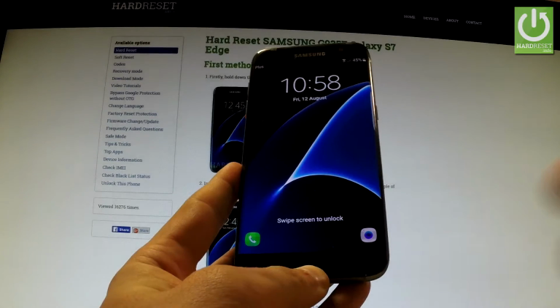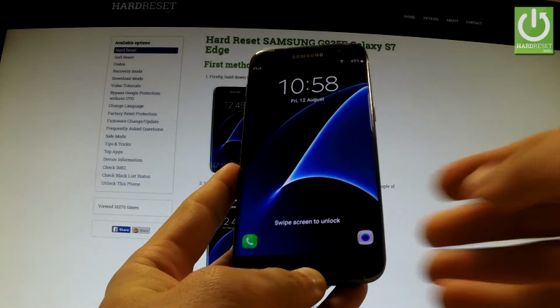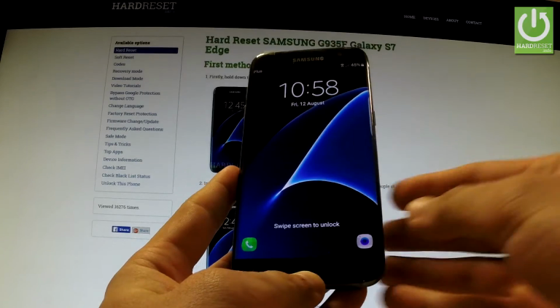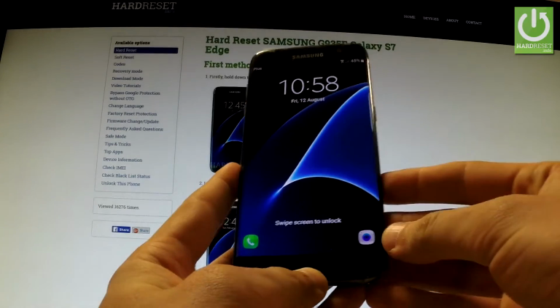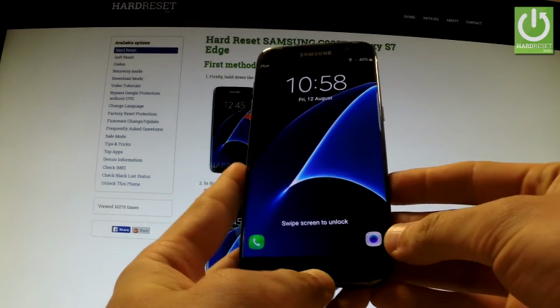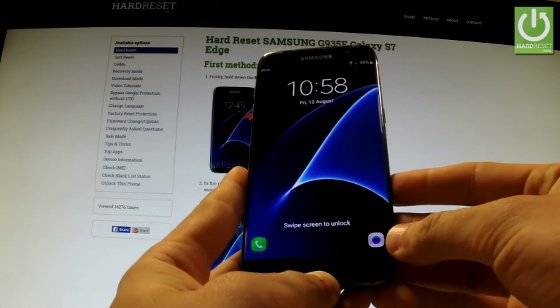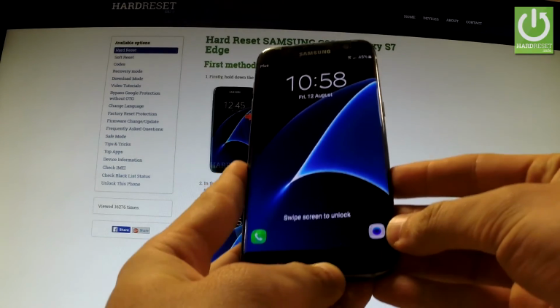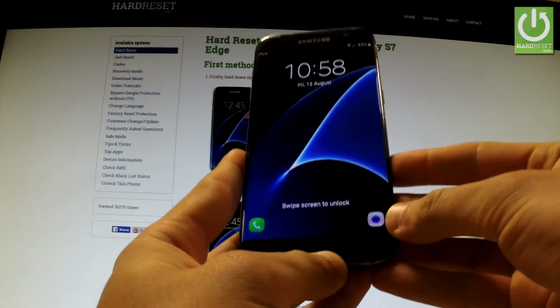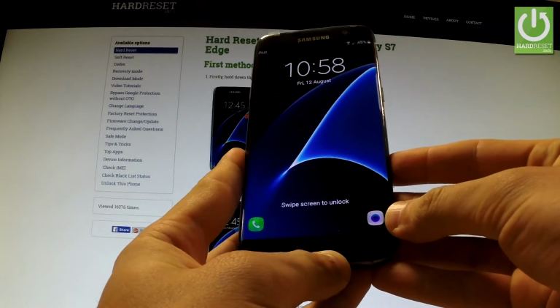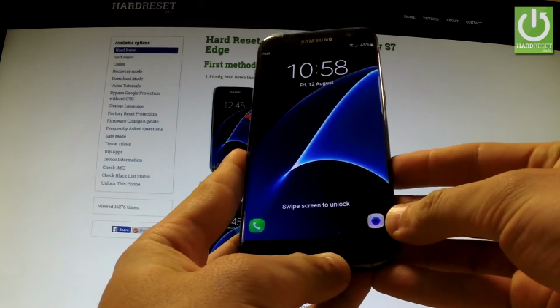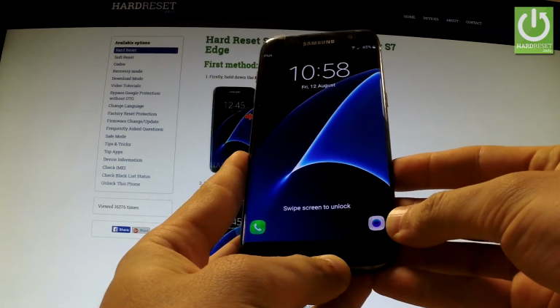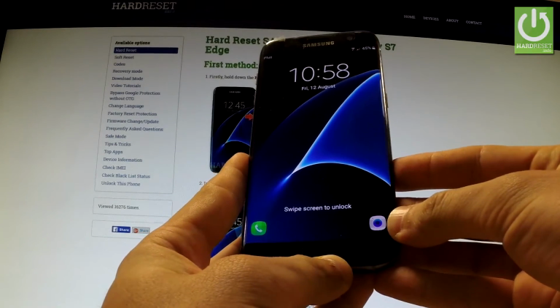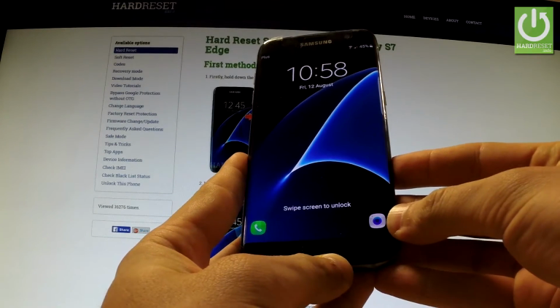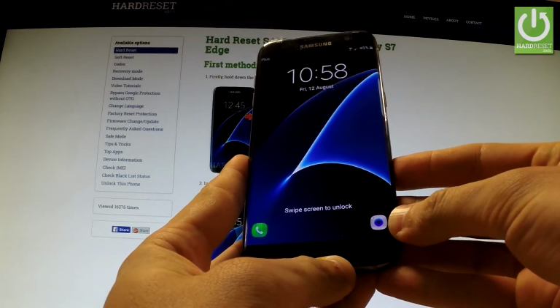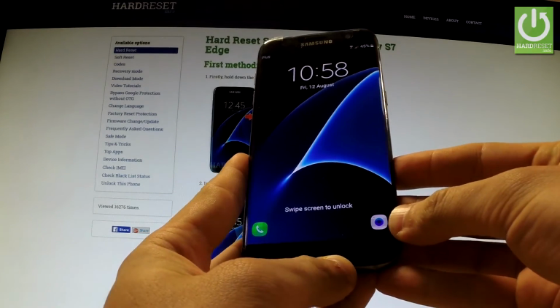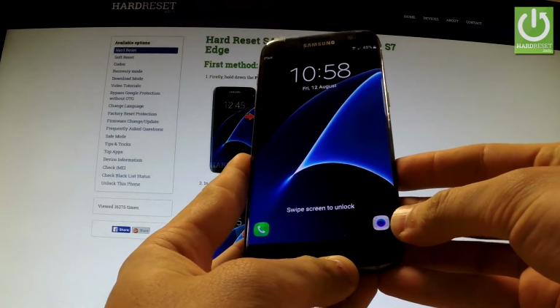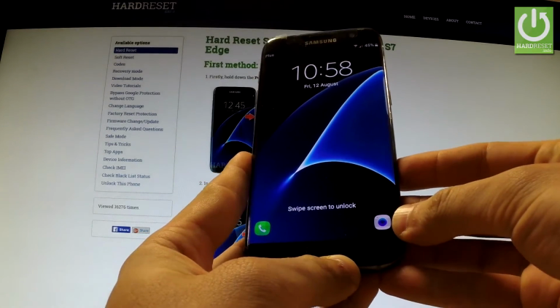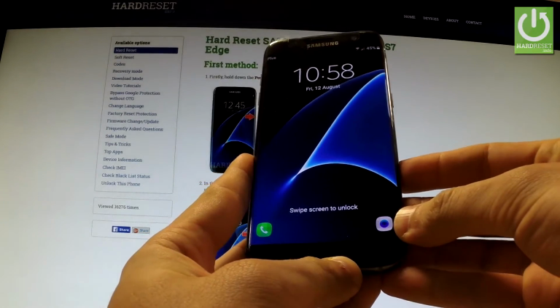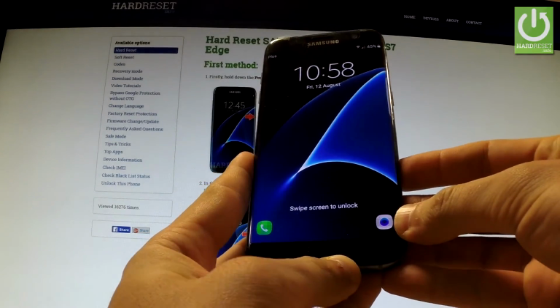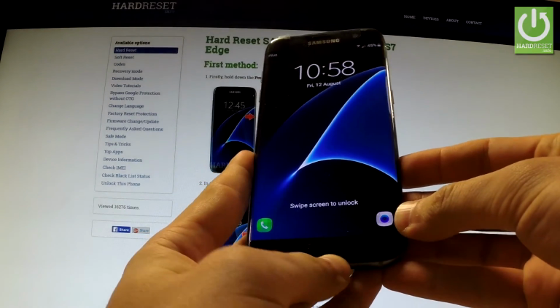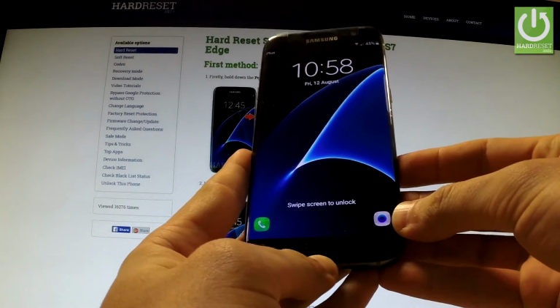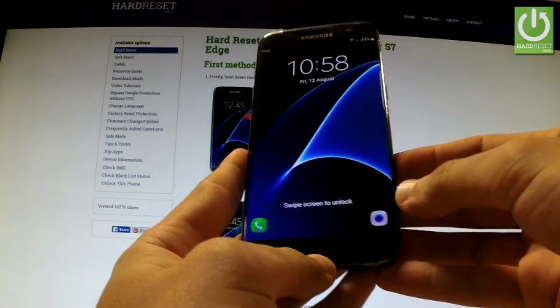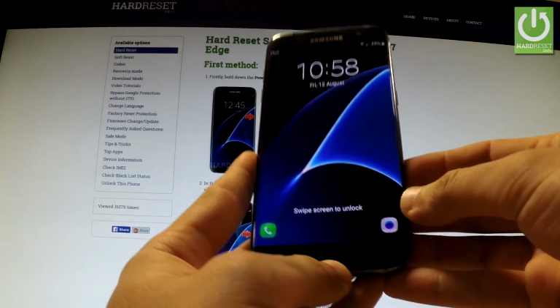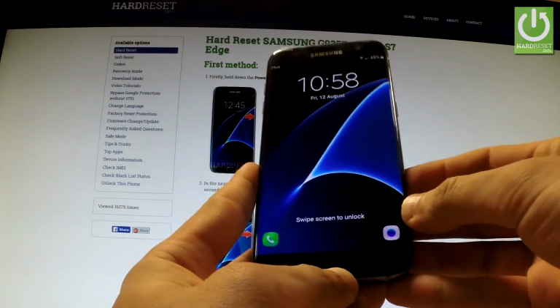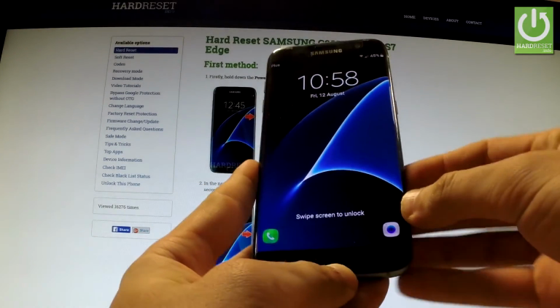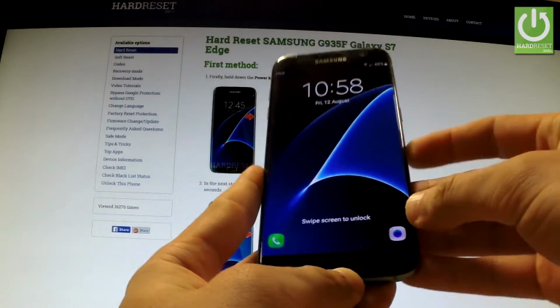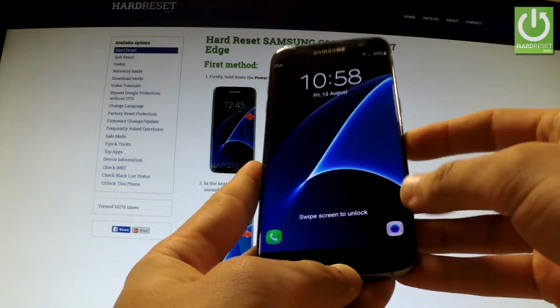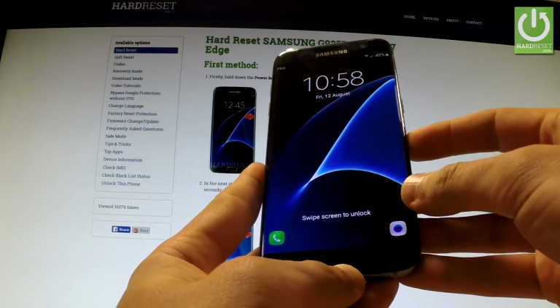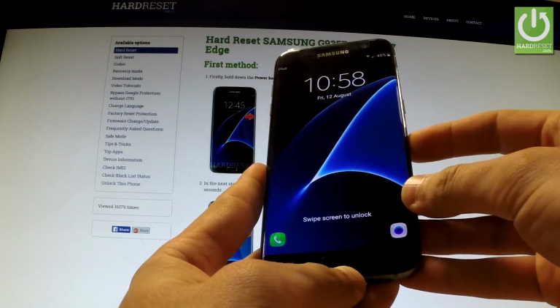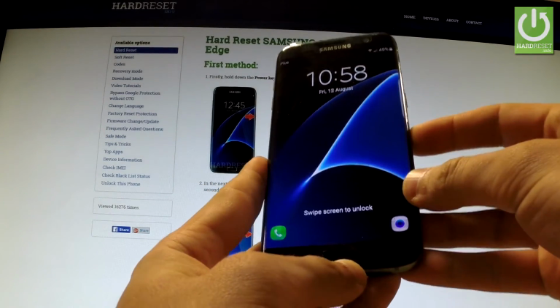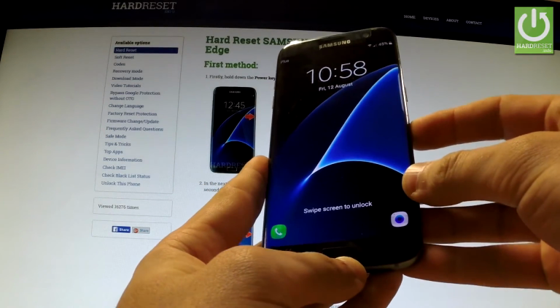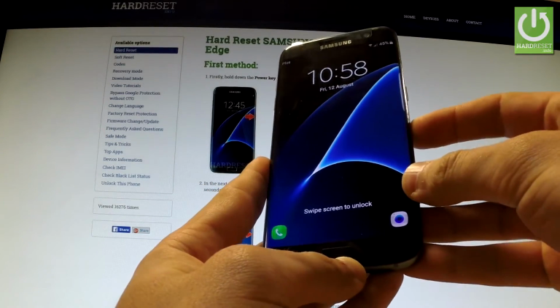Here I have Samsung Galaxy S7 Edge and let me show you how to reset all the settings in this phone.